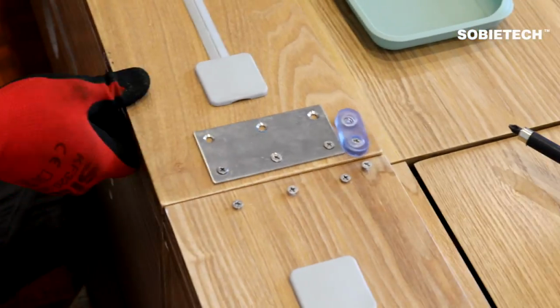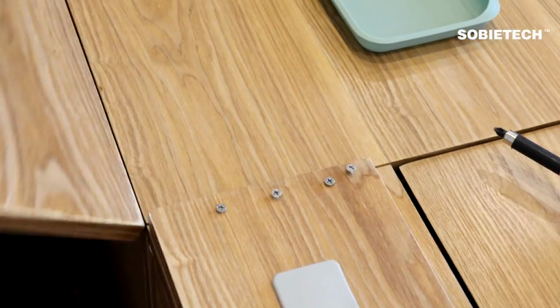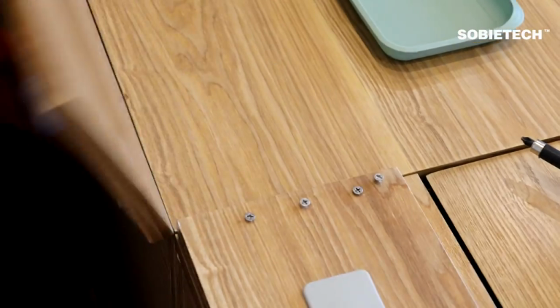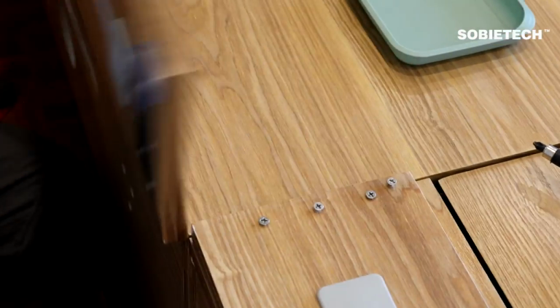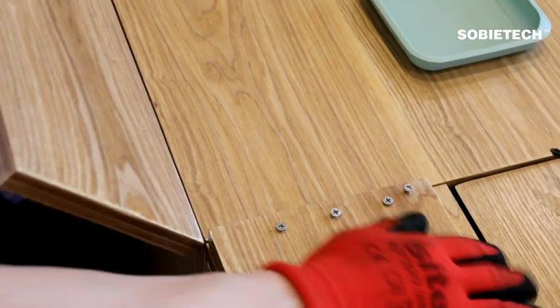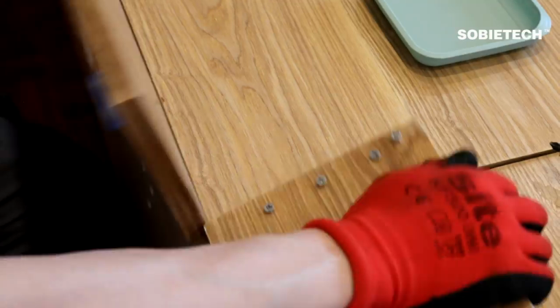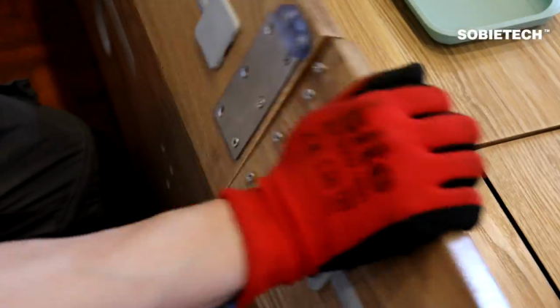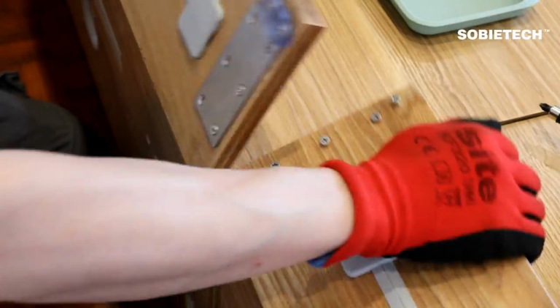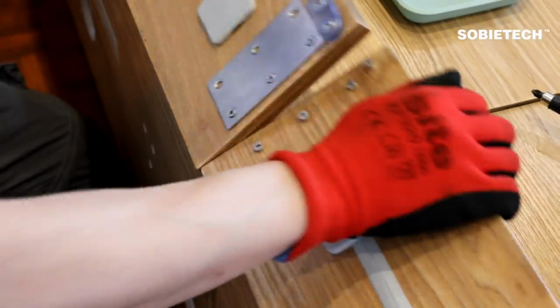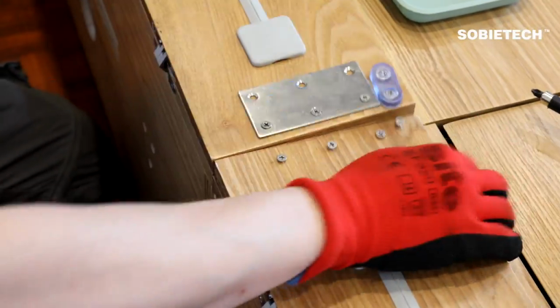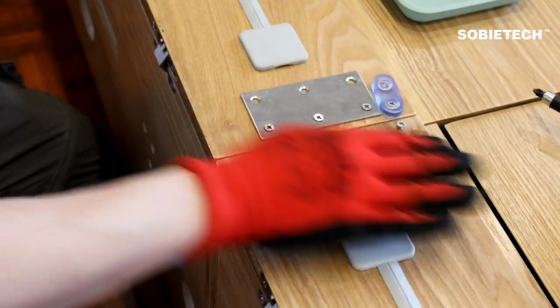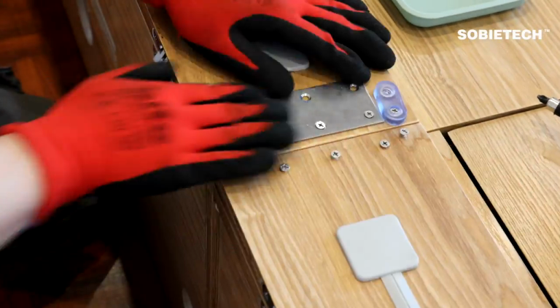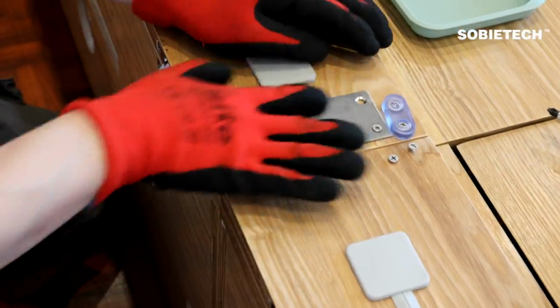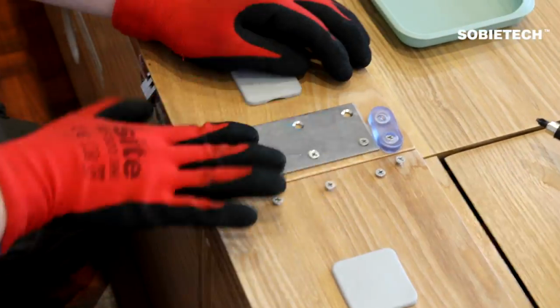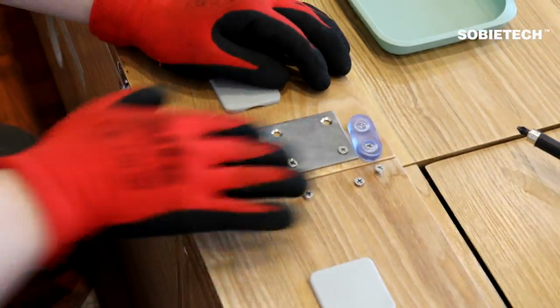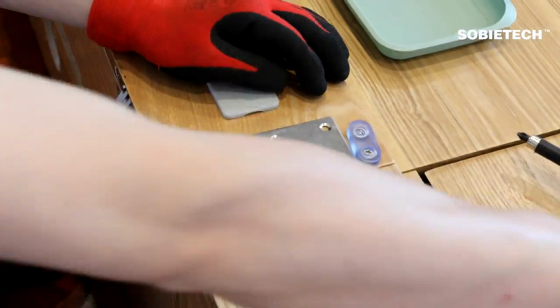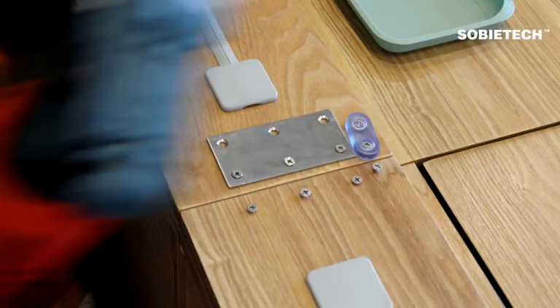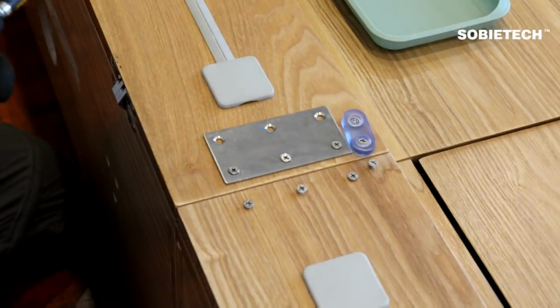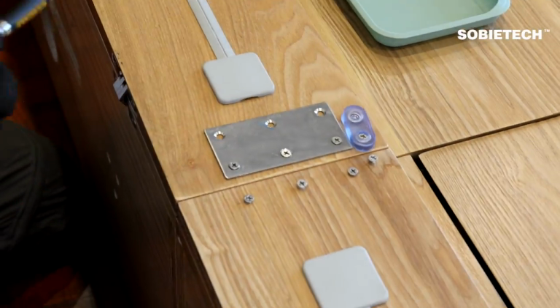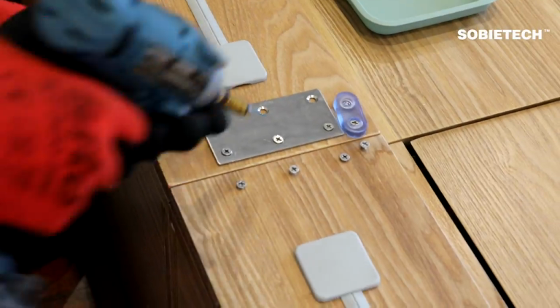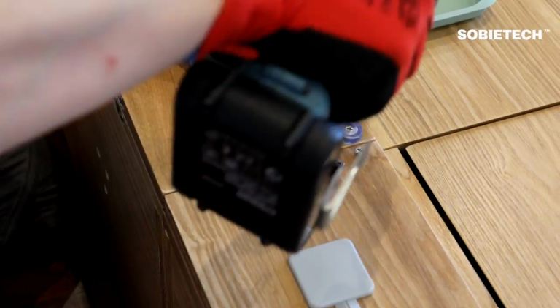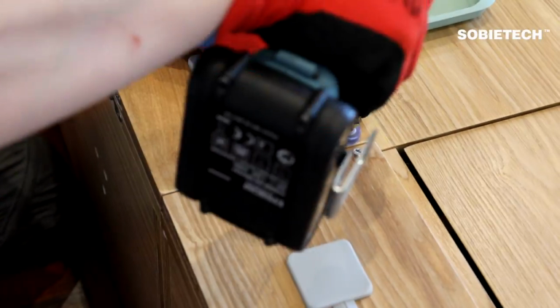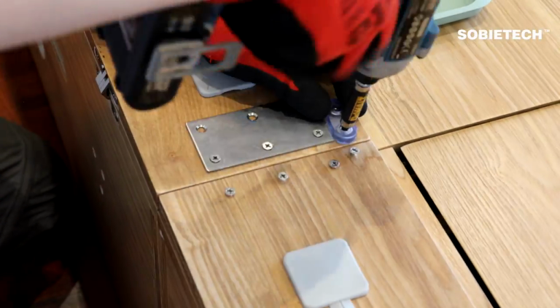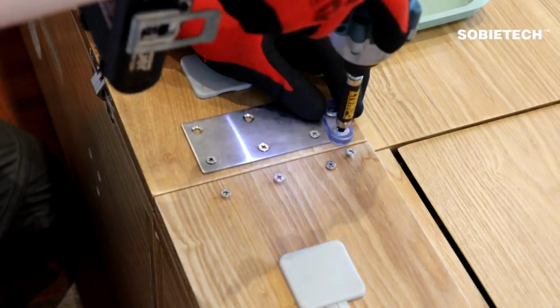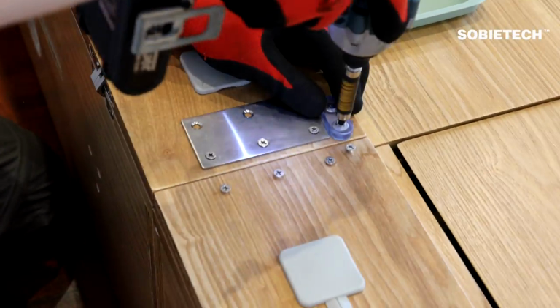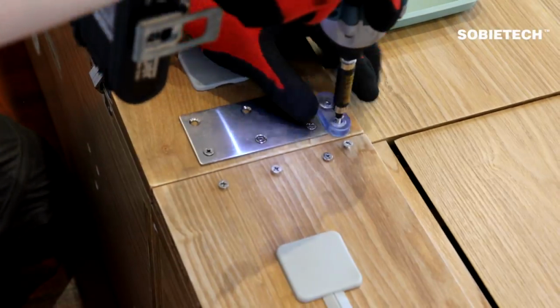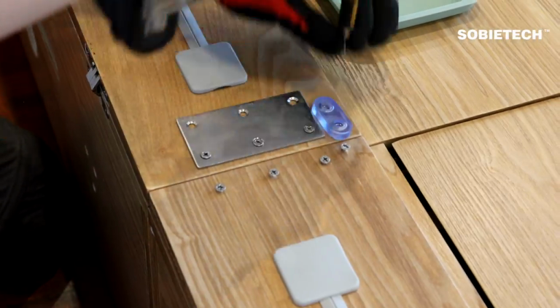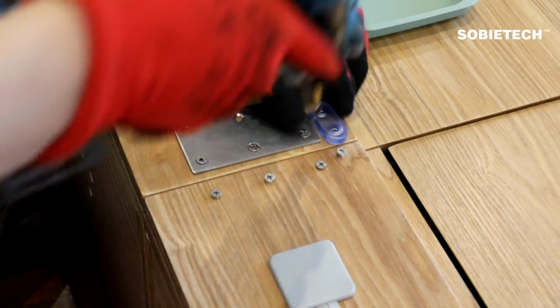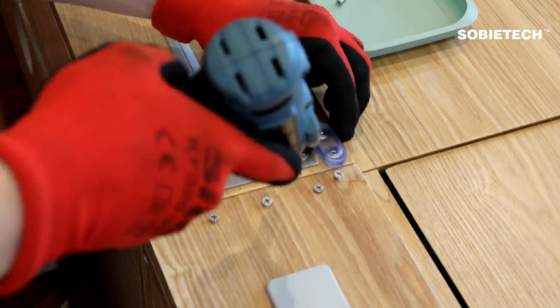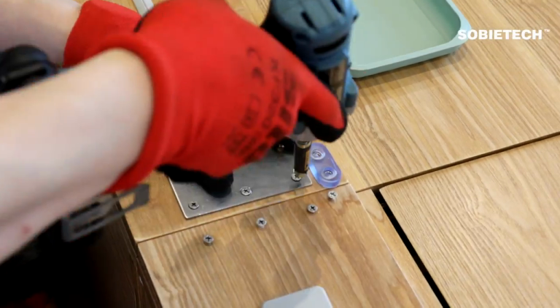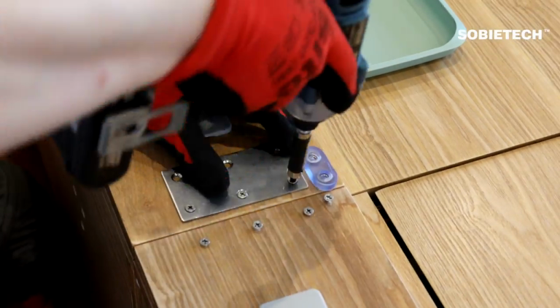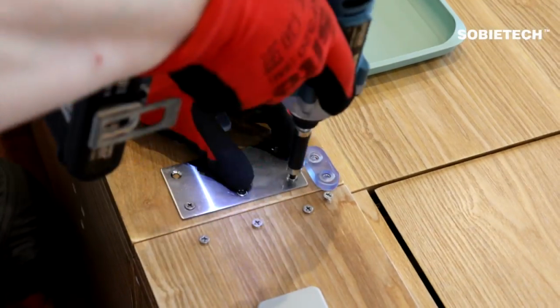Remove the screws from the flip screen lid and join all three flip screen lids together.